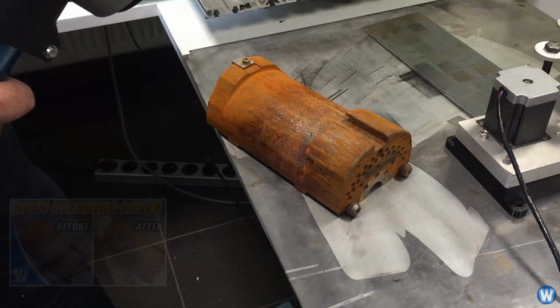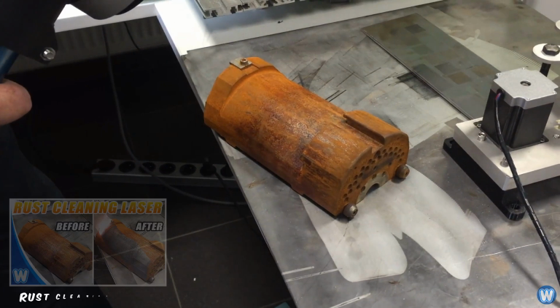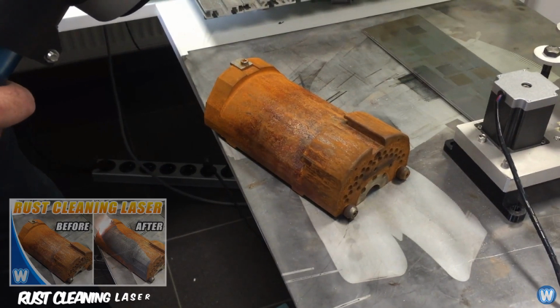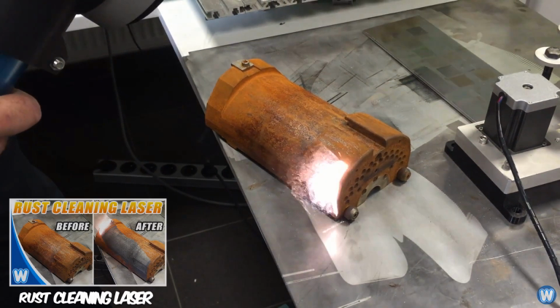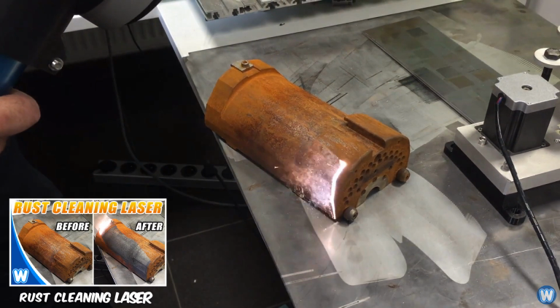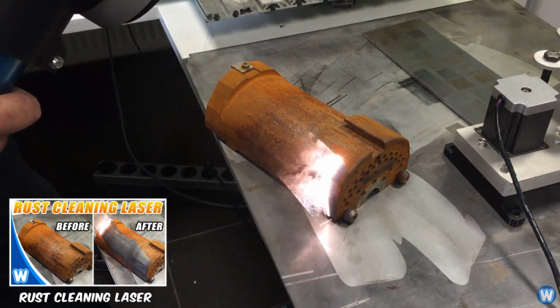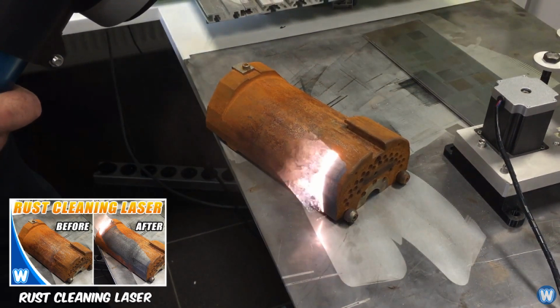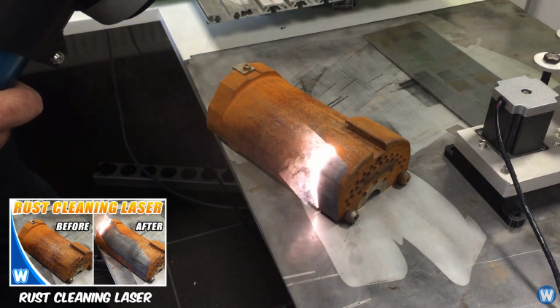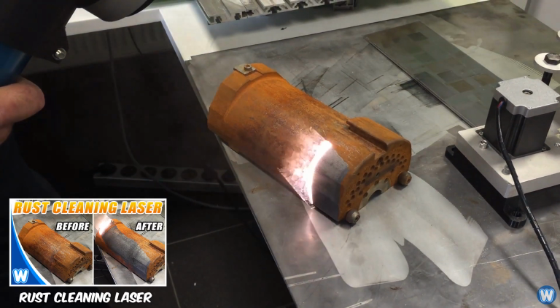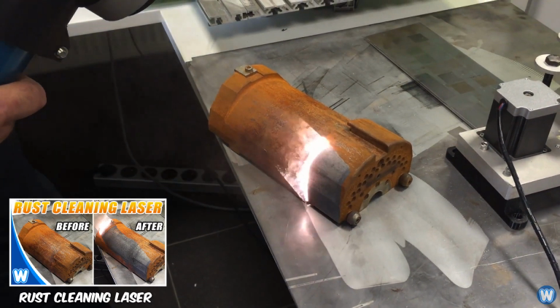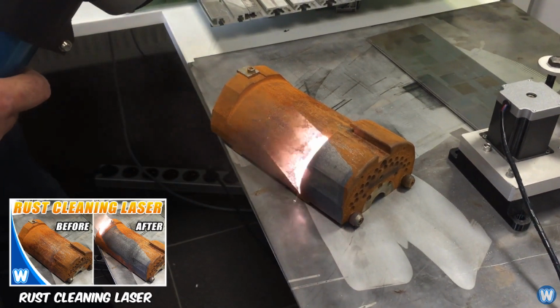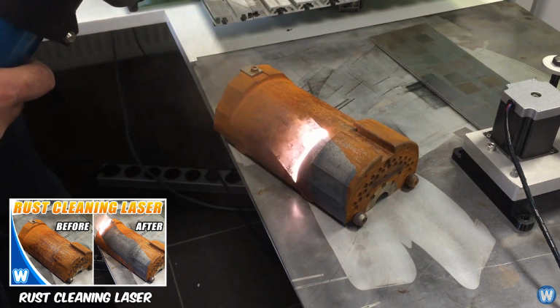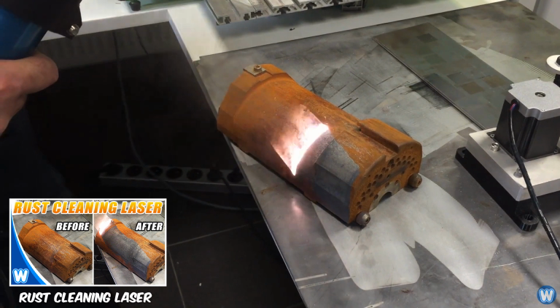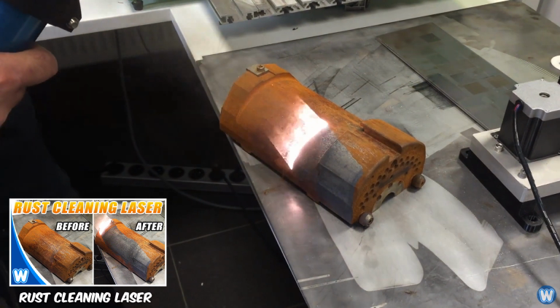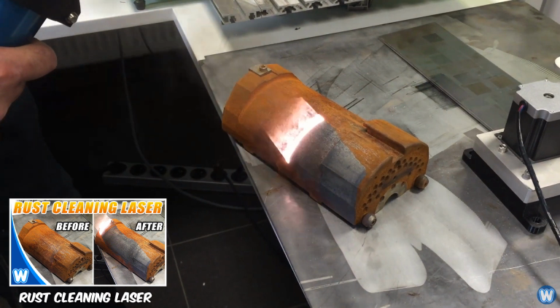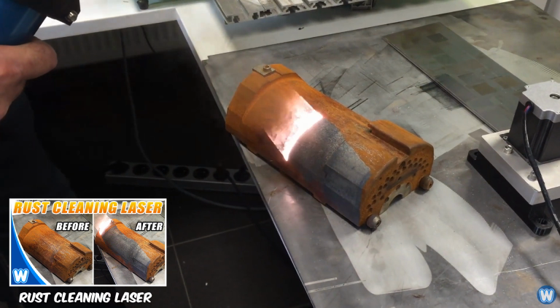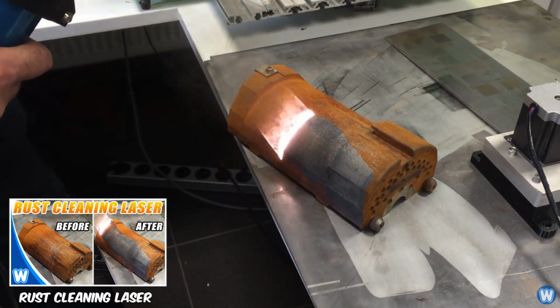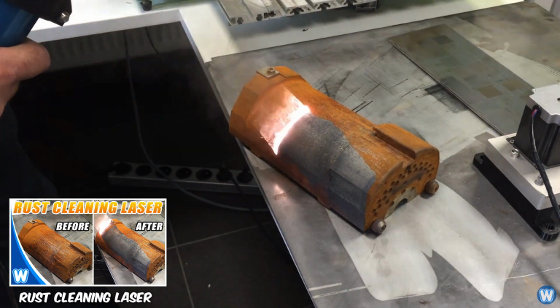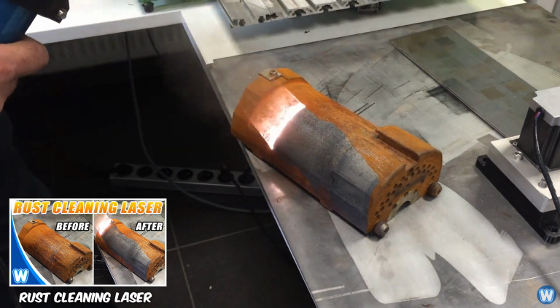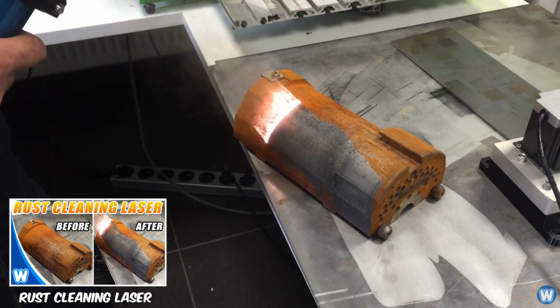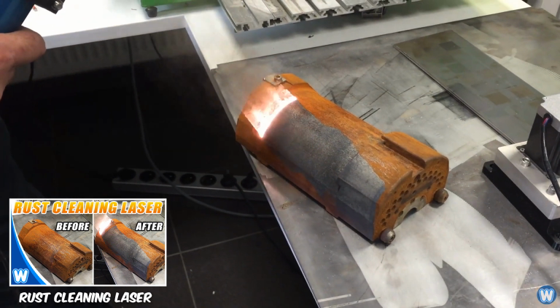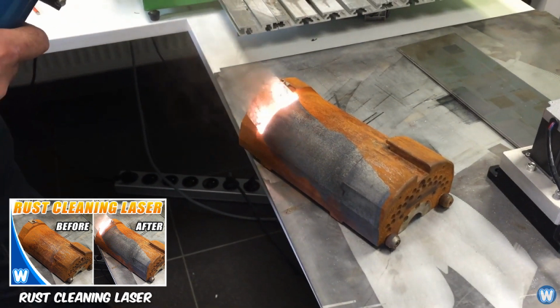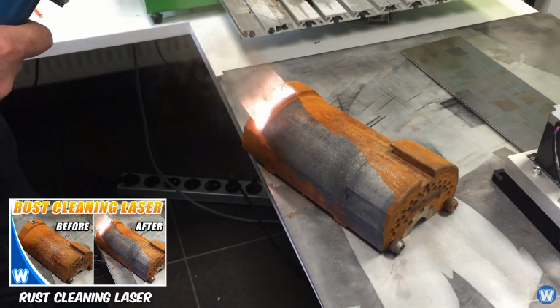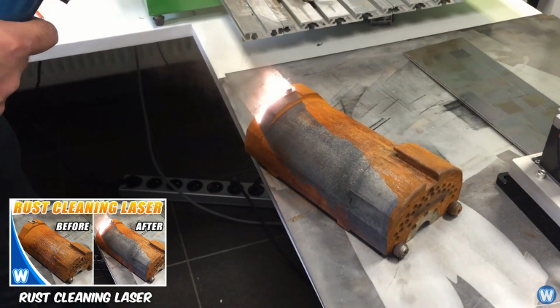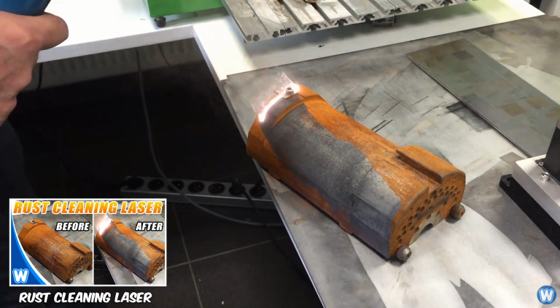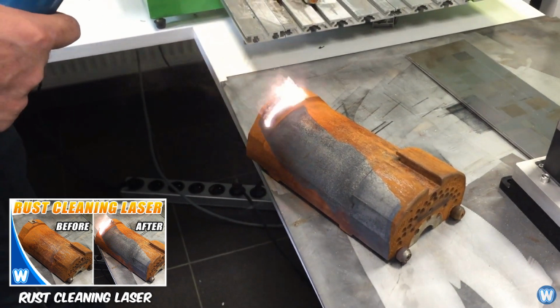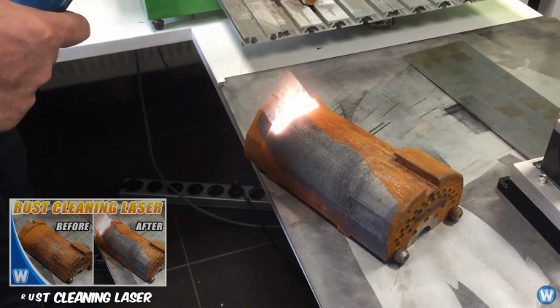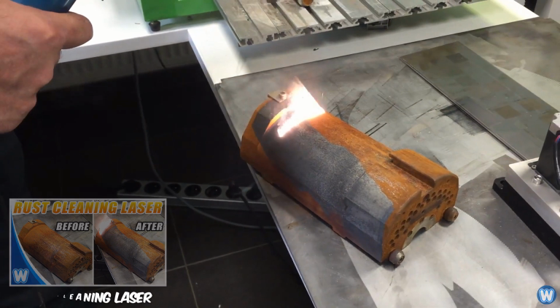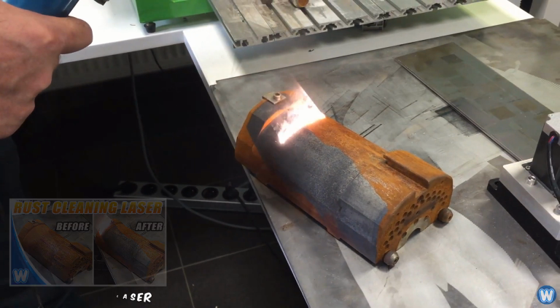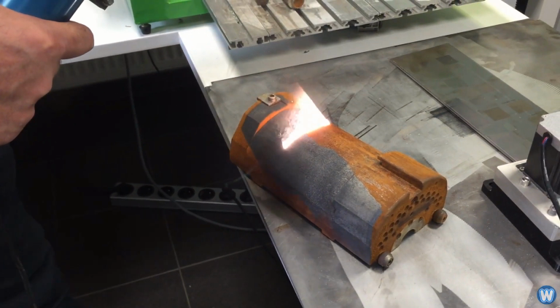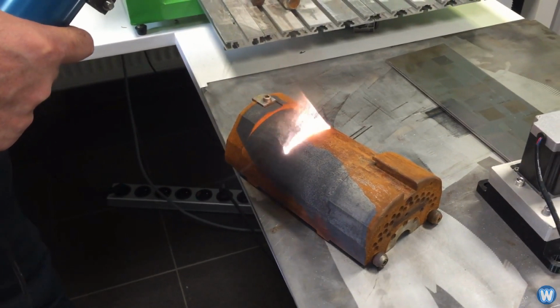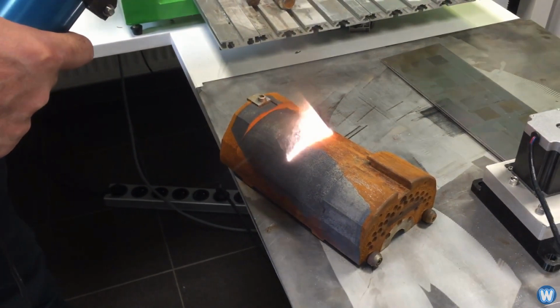Ever wanted to save time removing rust? These 1000W hand lasers can clean rust and paint off any metal.